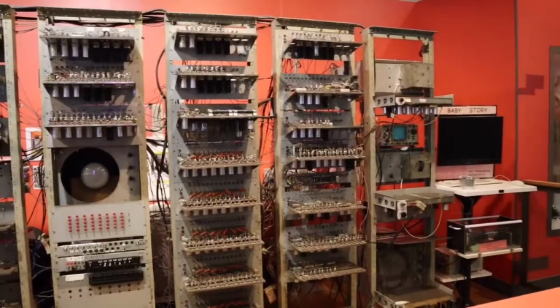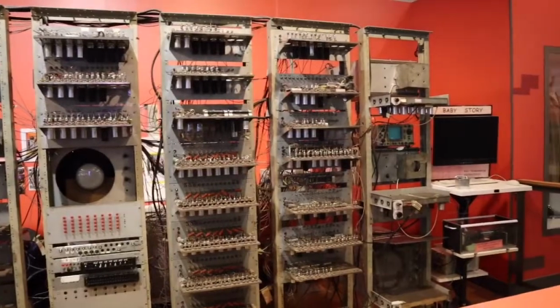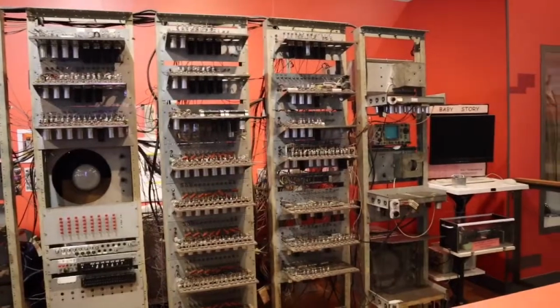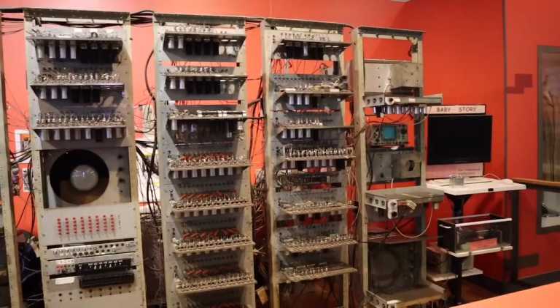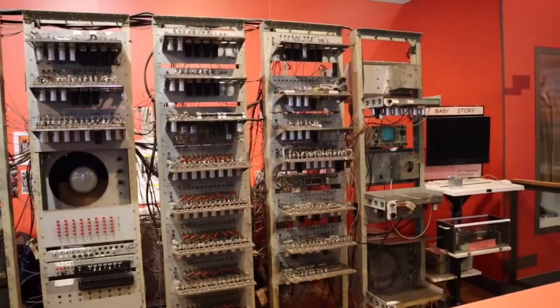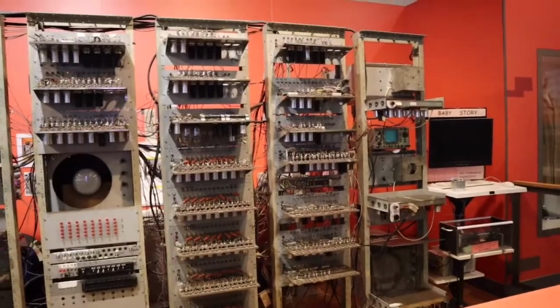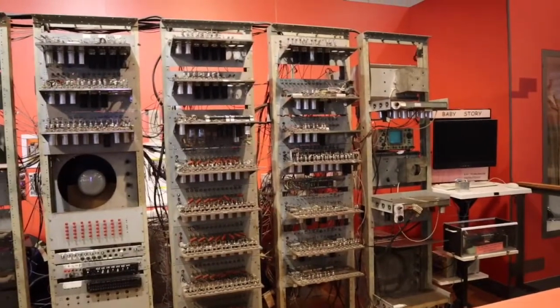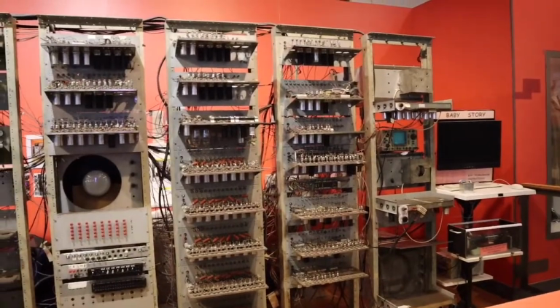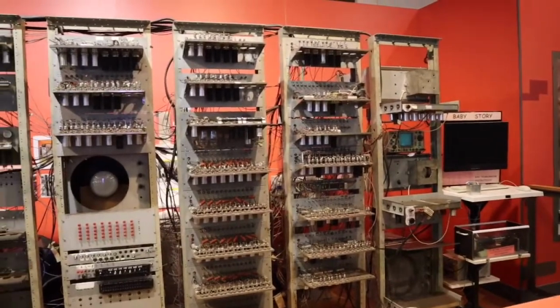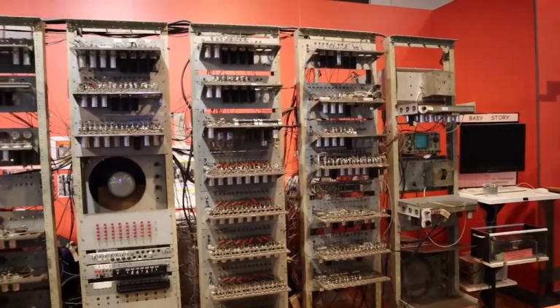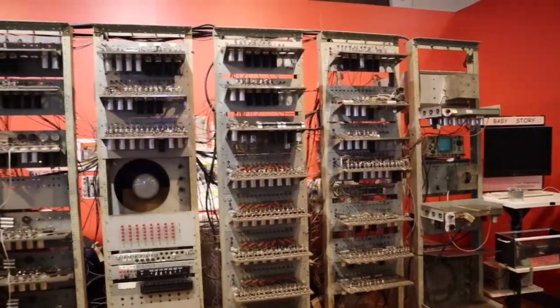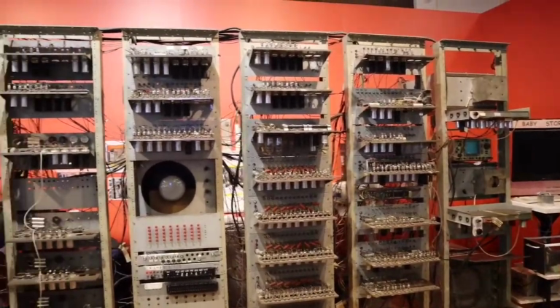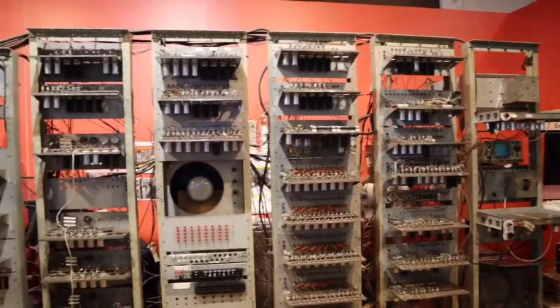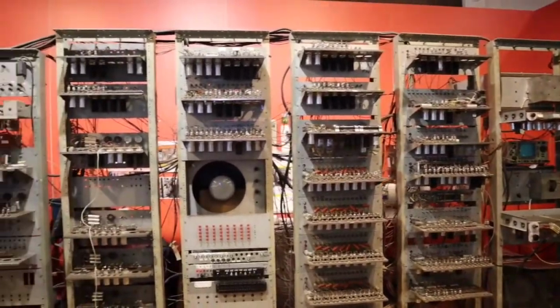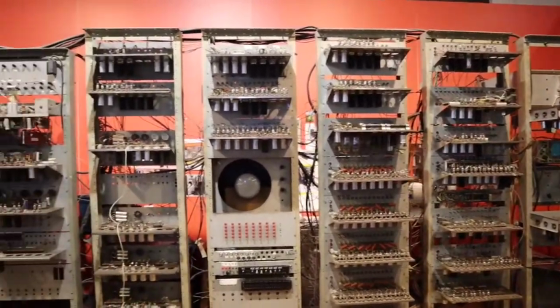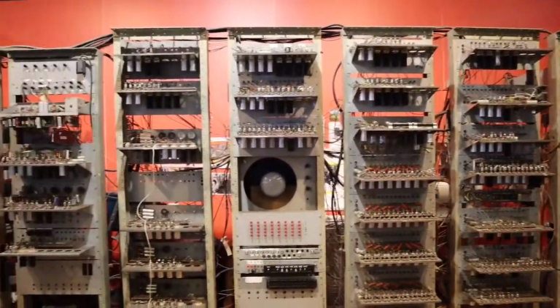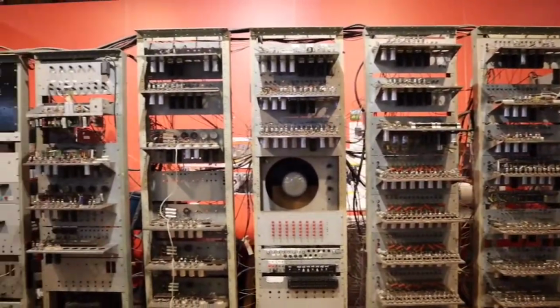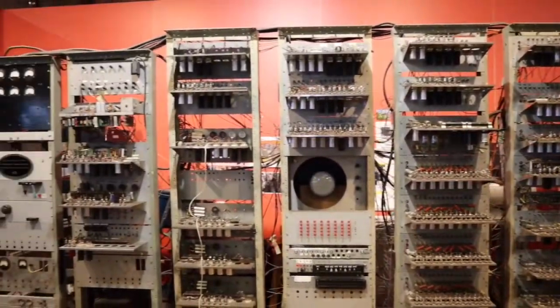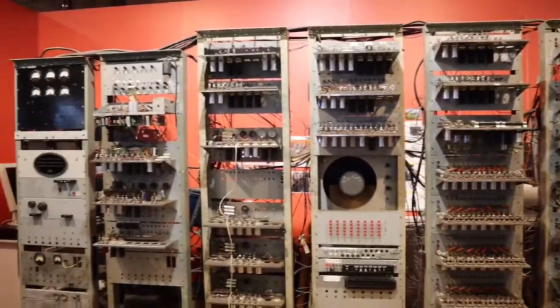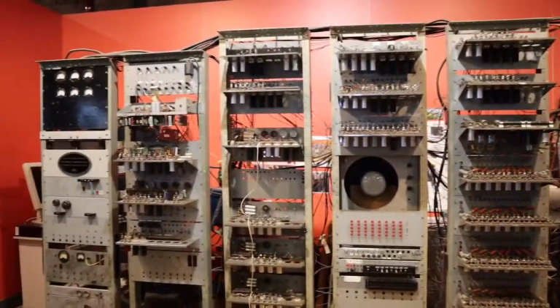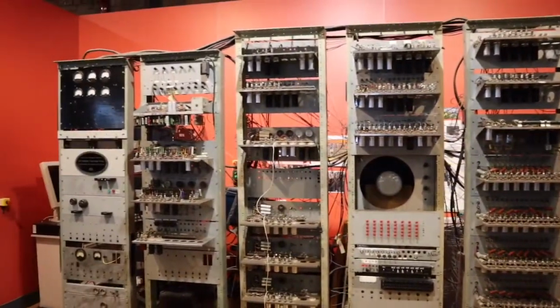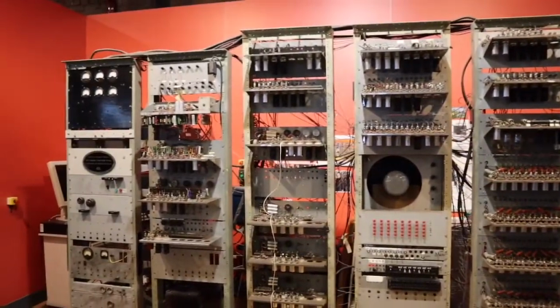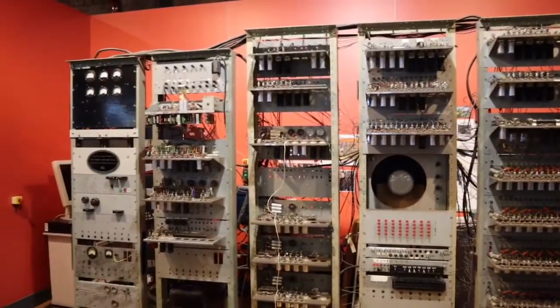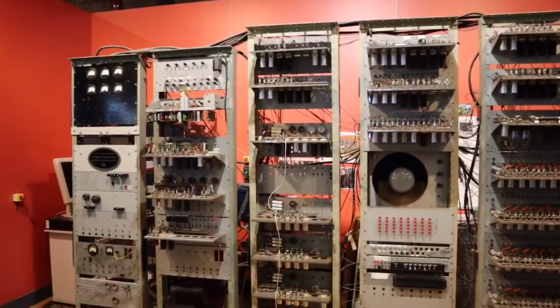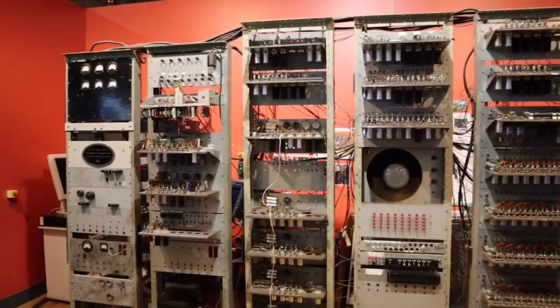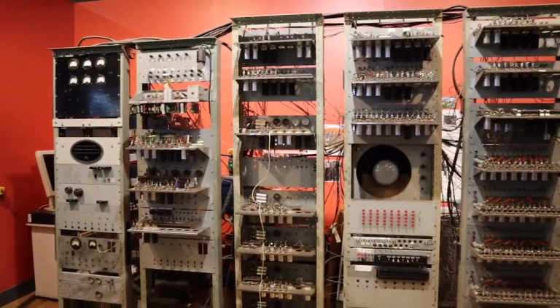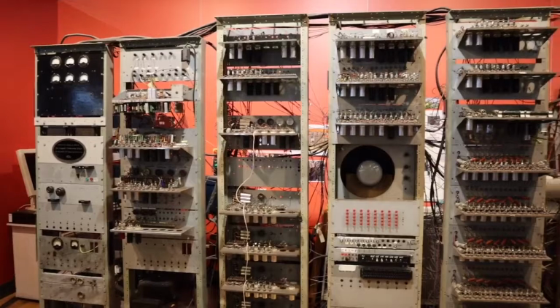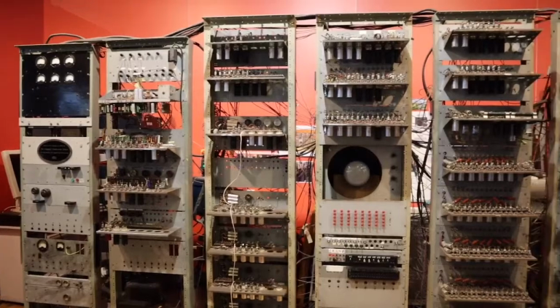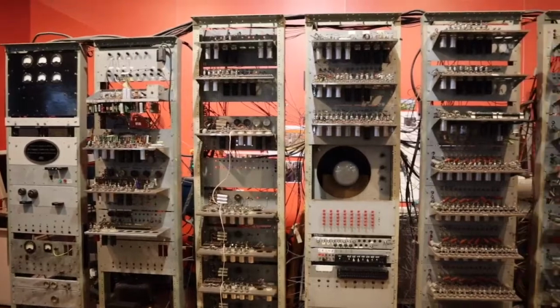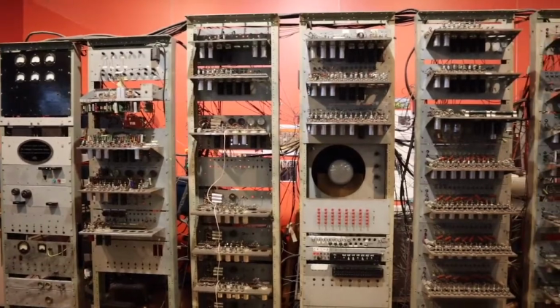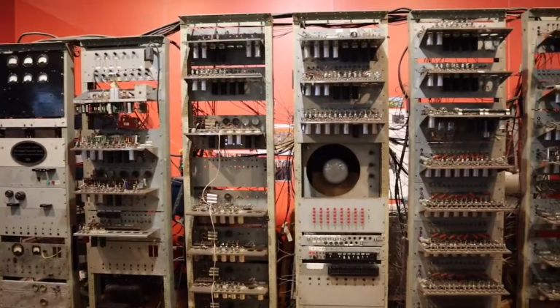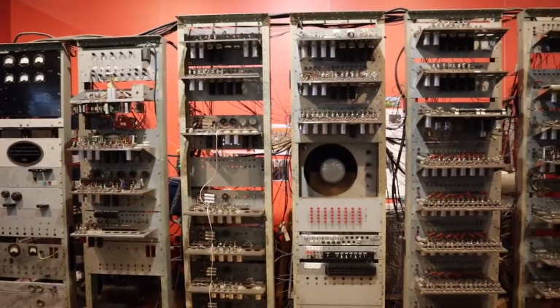It's quite a big machine. You can see how they used to take up a whole room.